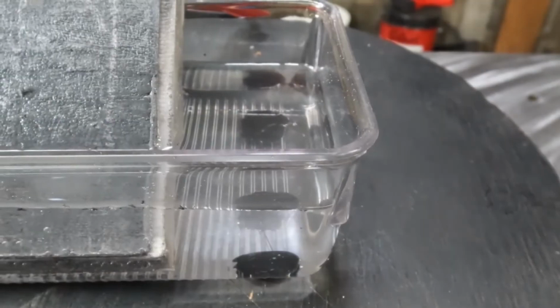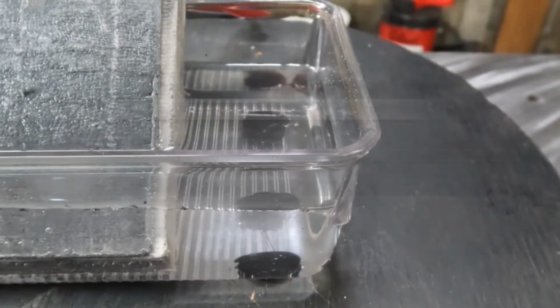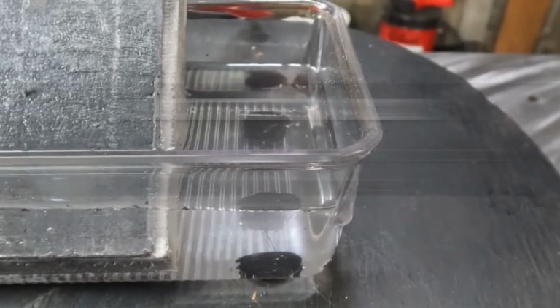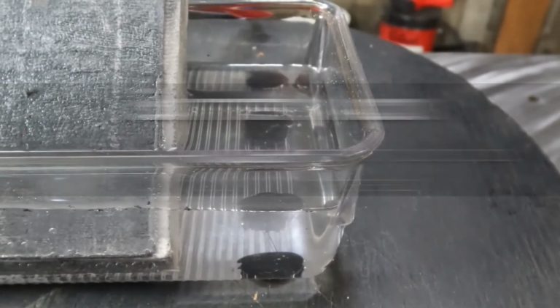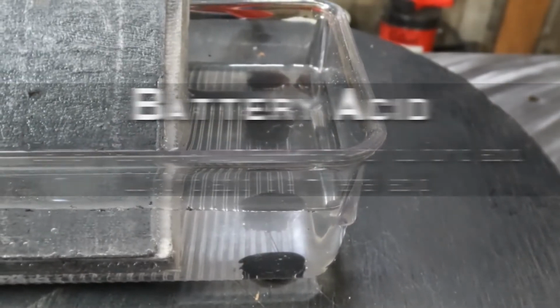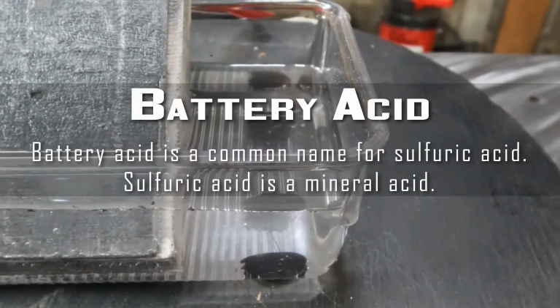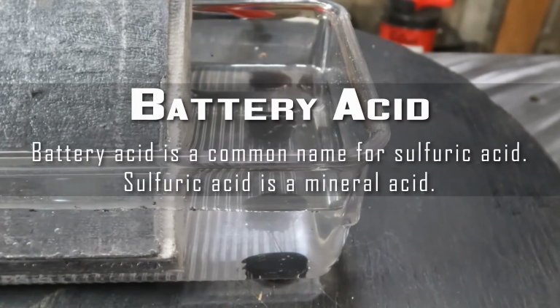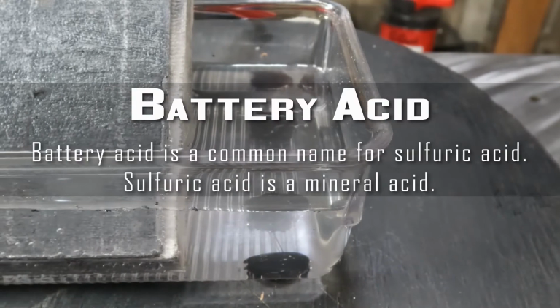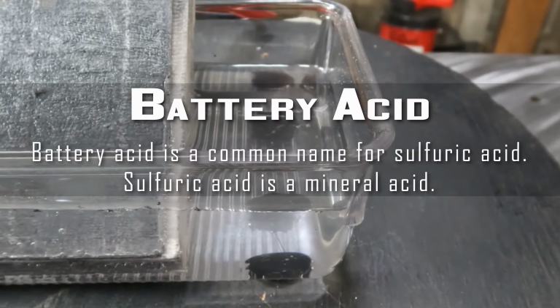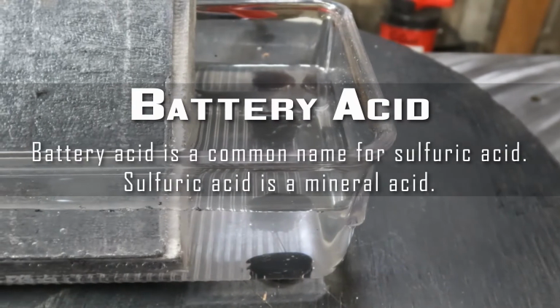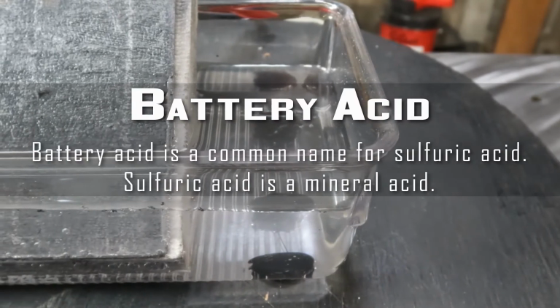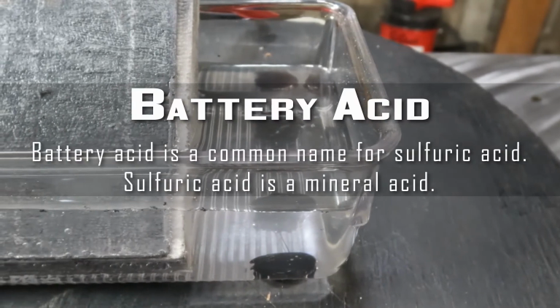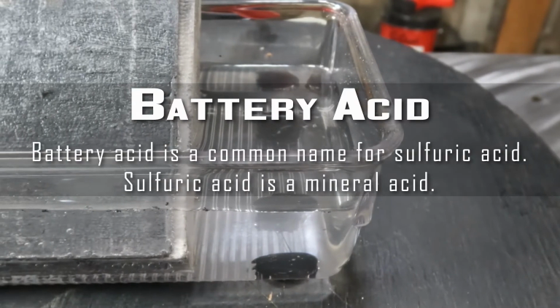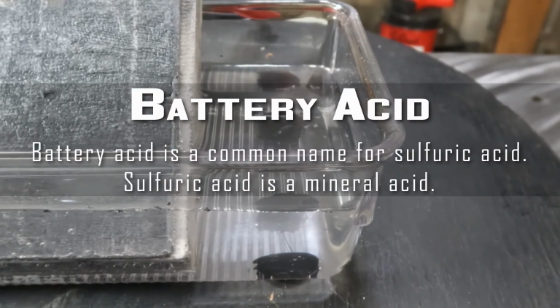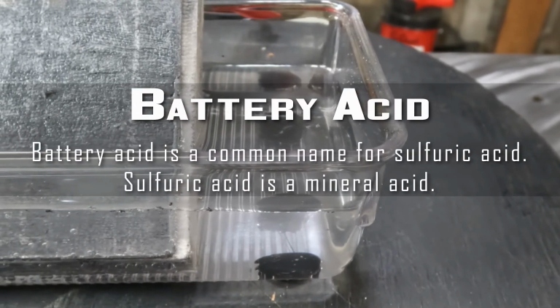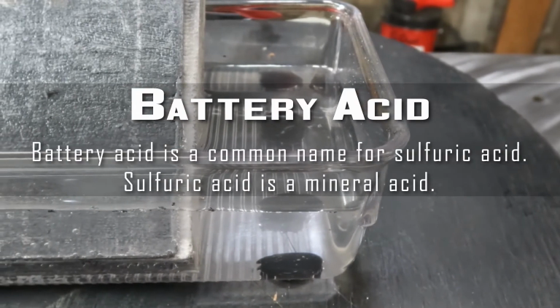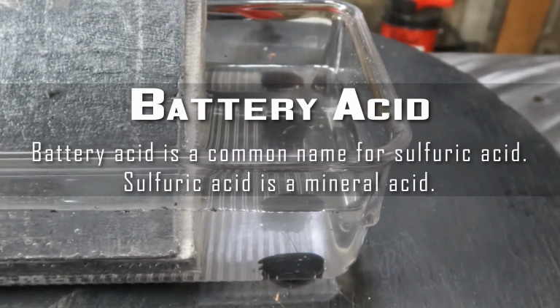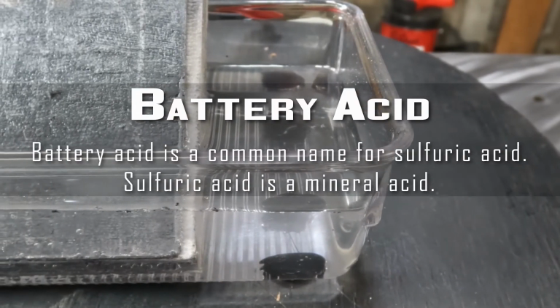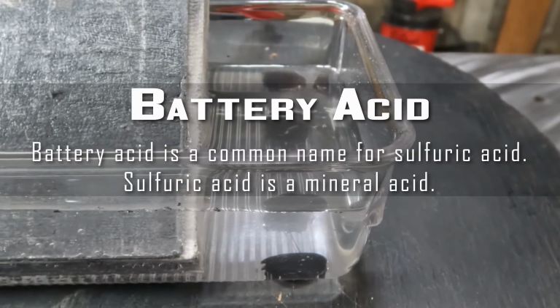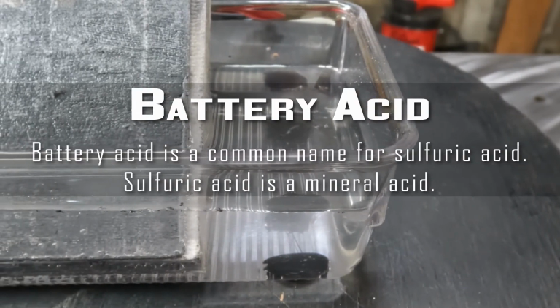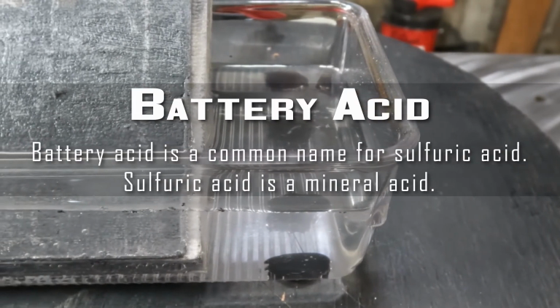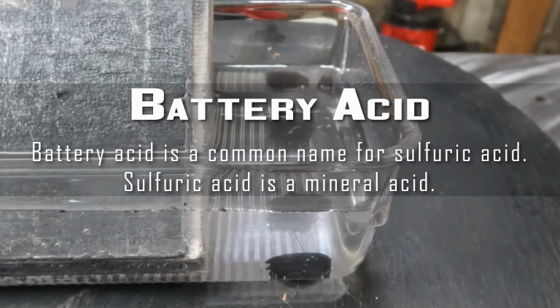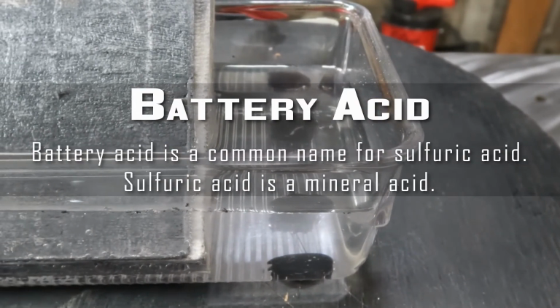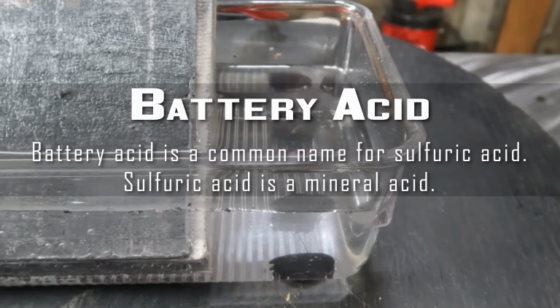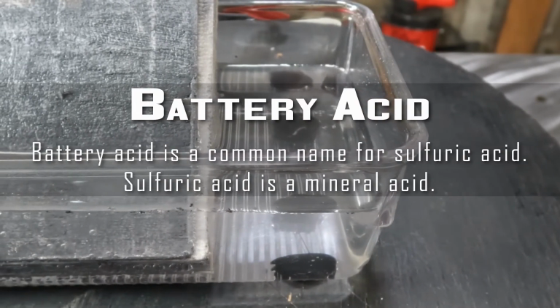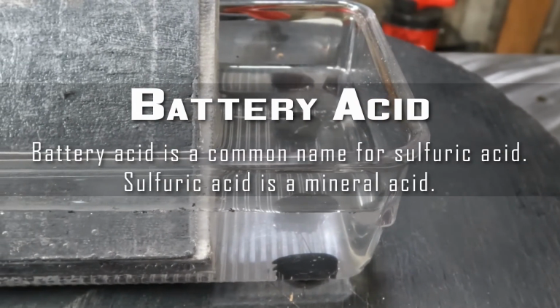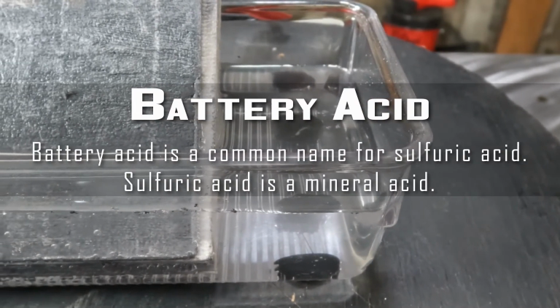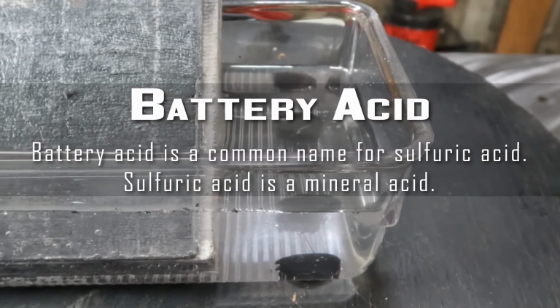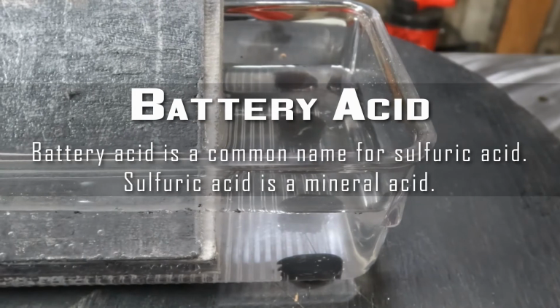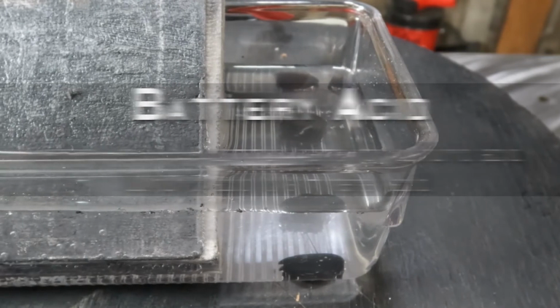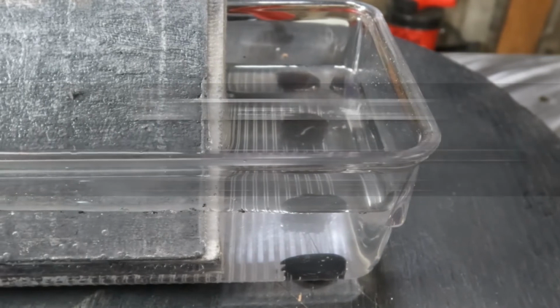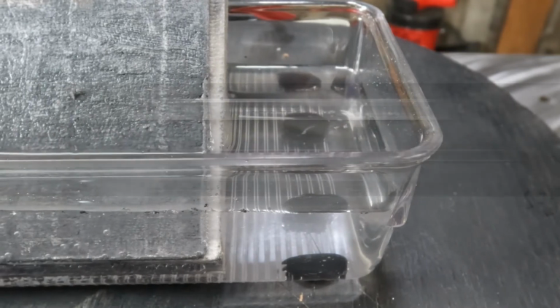Next we have the battery acid. Battery acid is a common name for sulfuric acid, also known as the electrolyte.